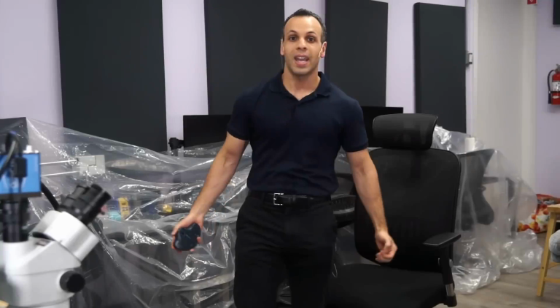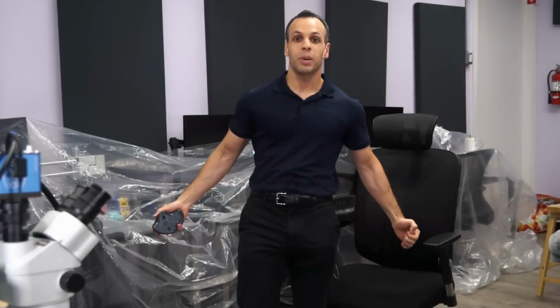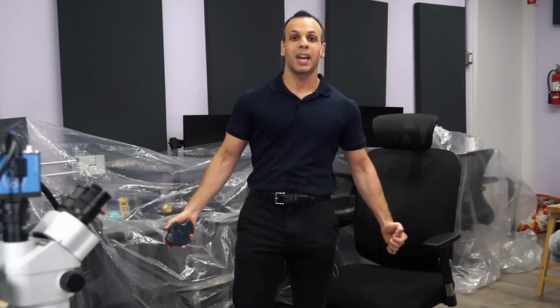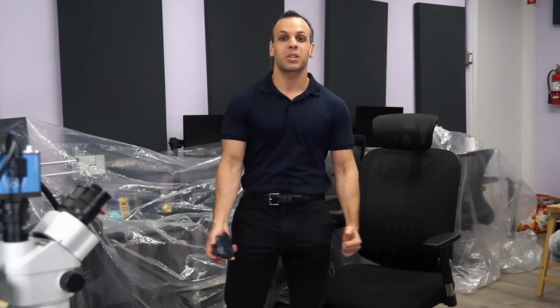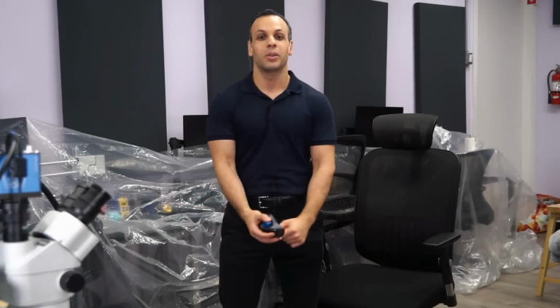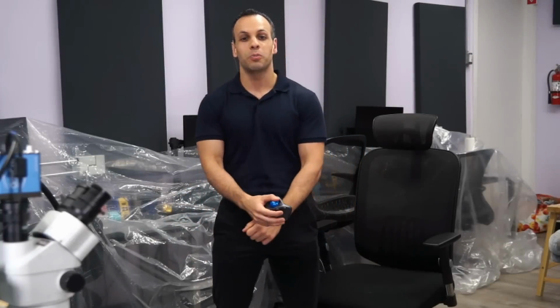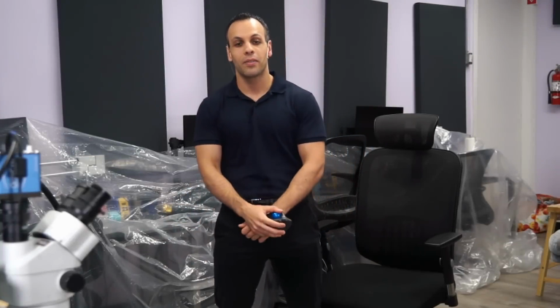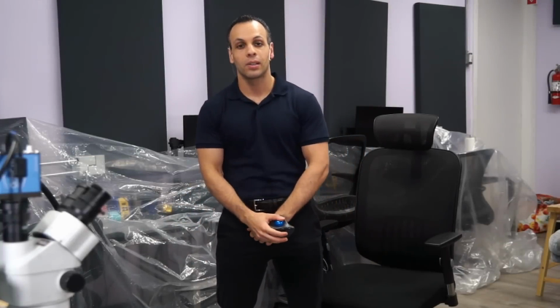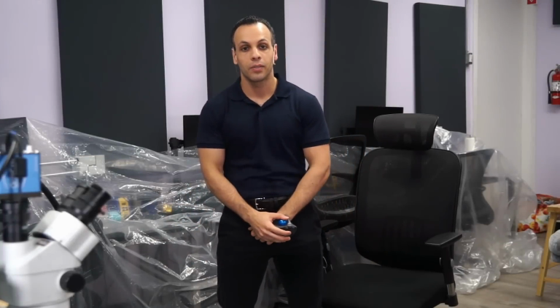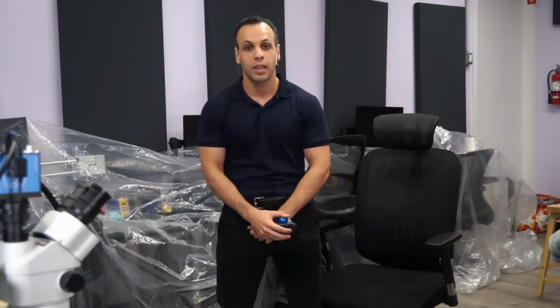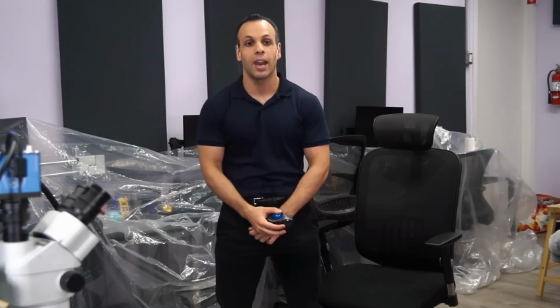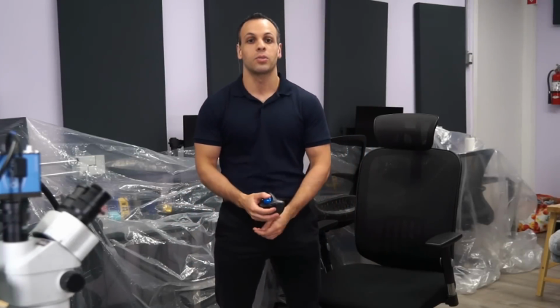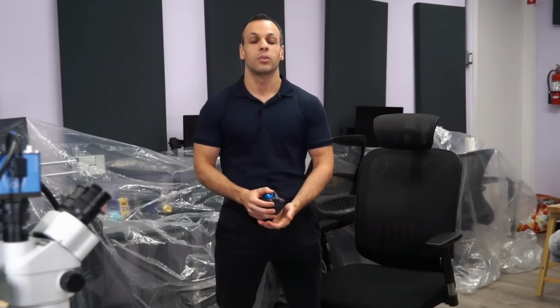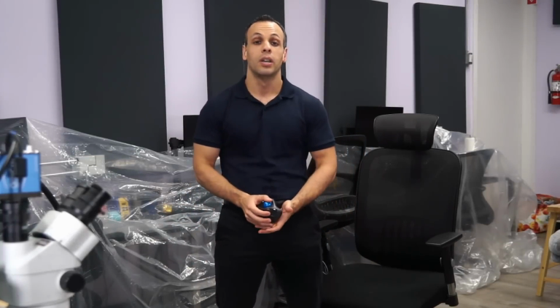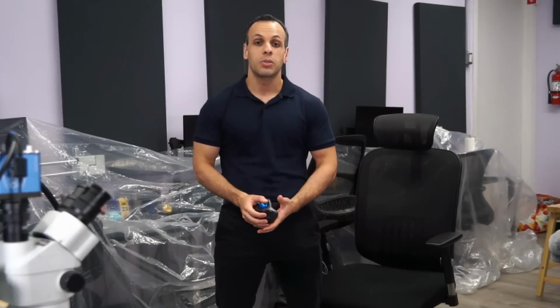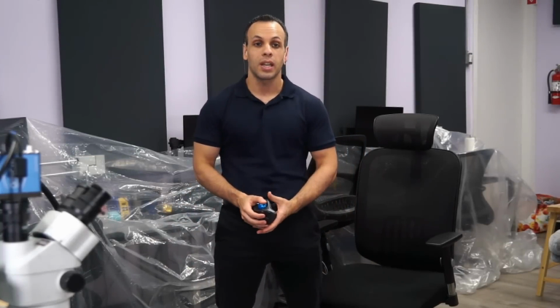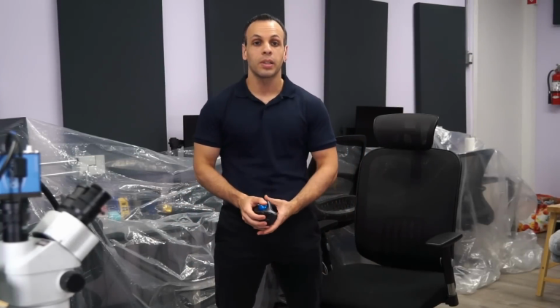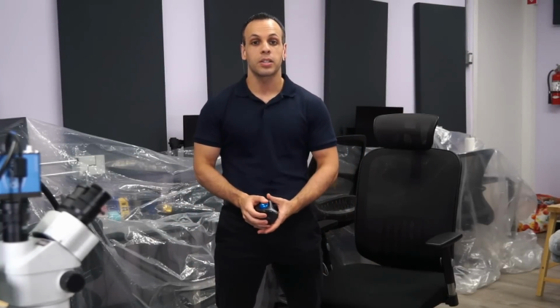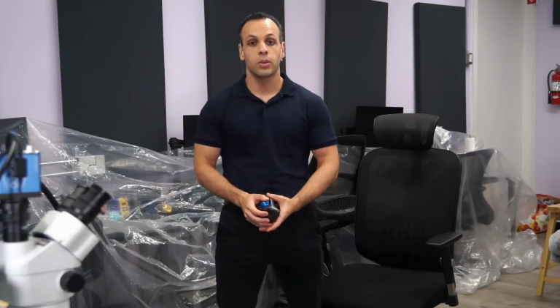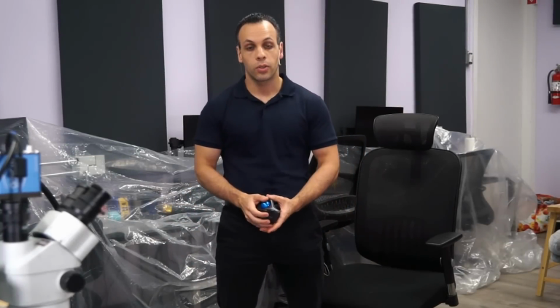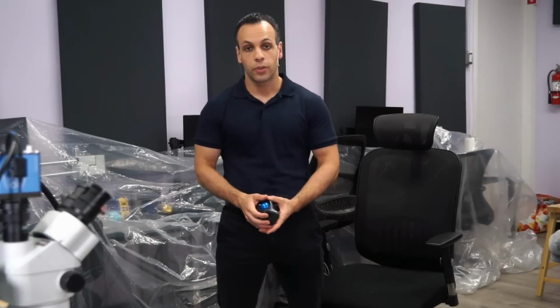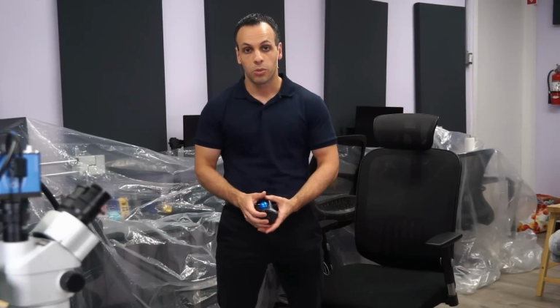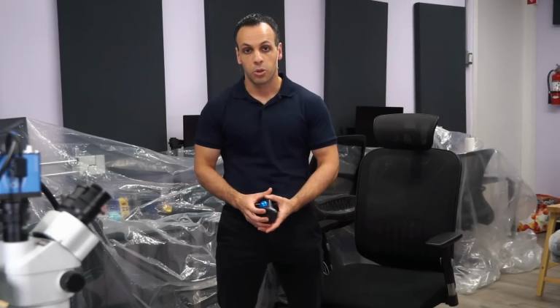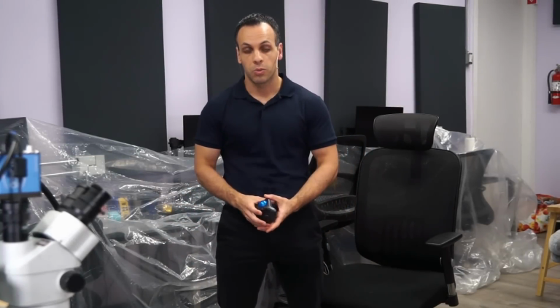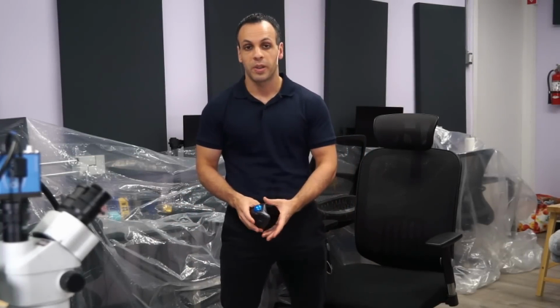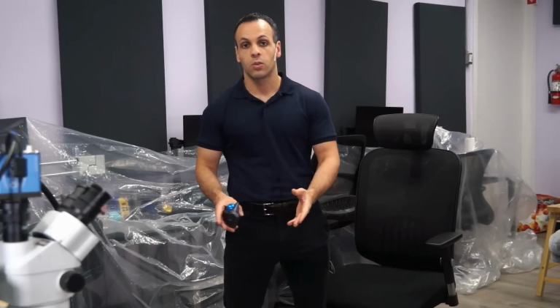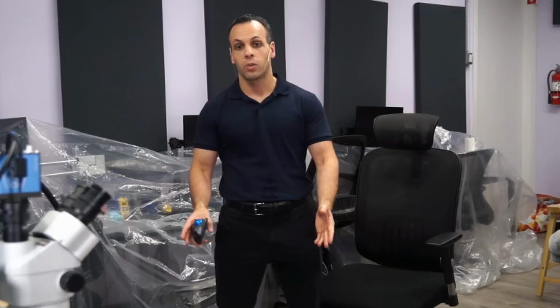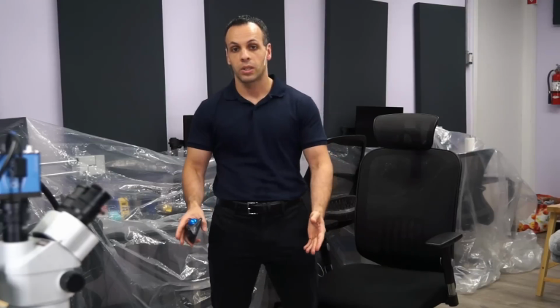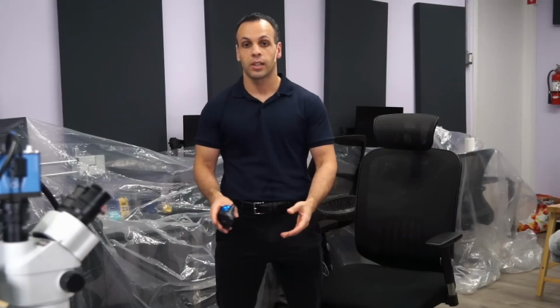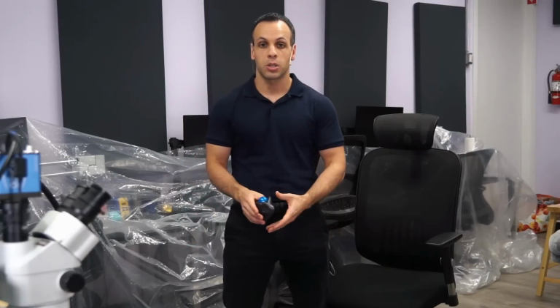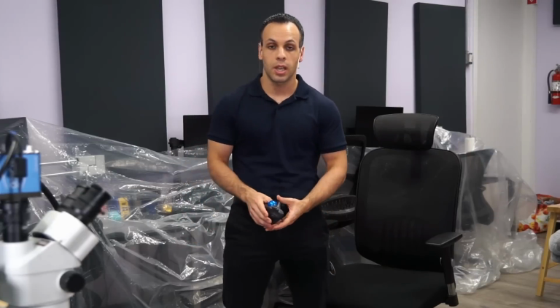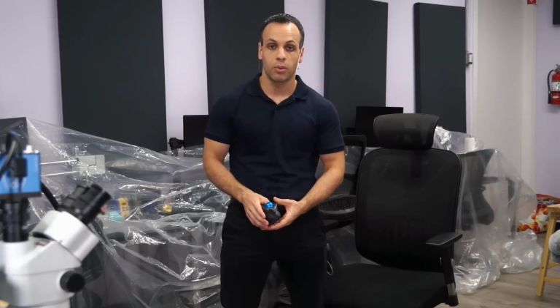Hey everybody, how's it going? Hope you're having a lovely afternoon. So today I would like to go over Future Motion, which makes the Onewheel Electric Skateboard.